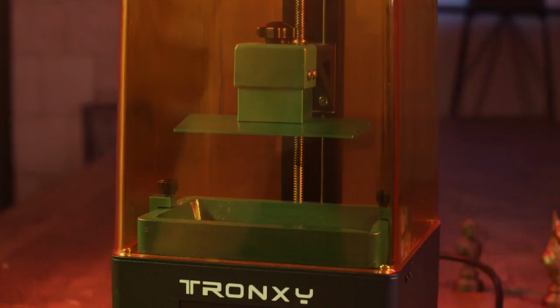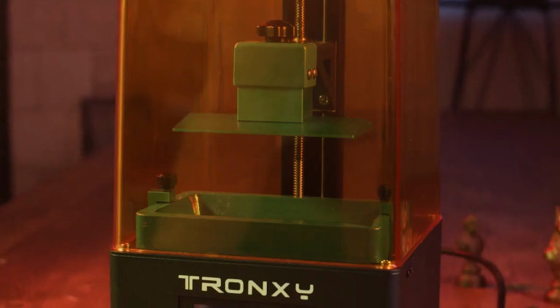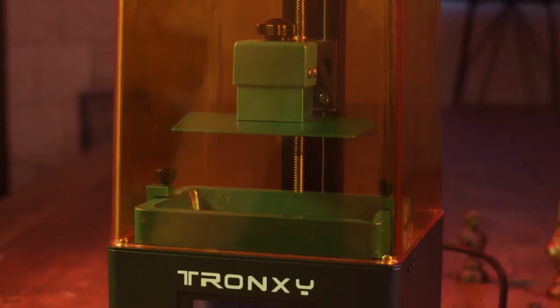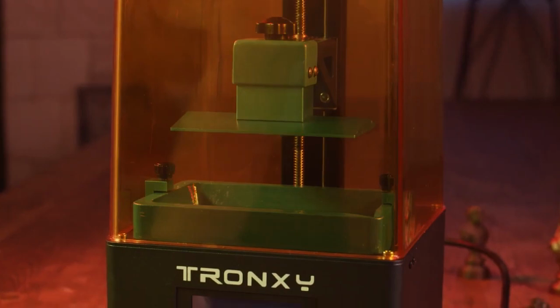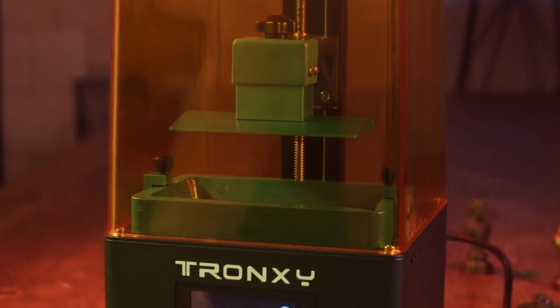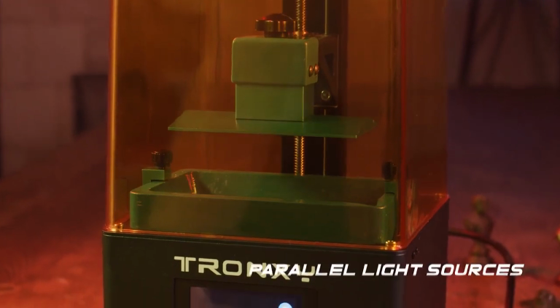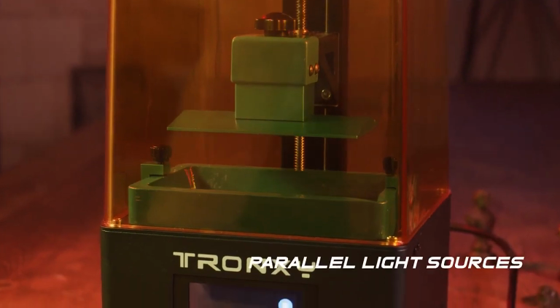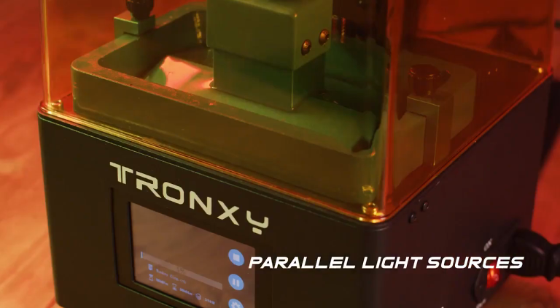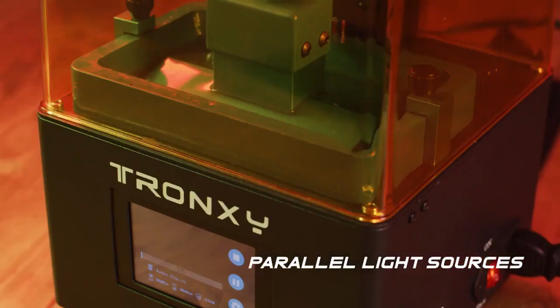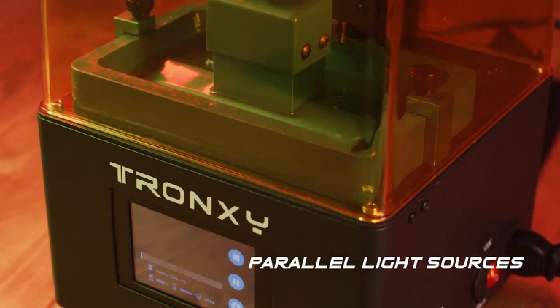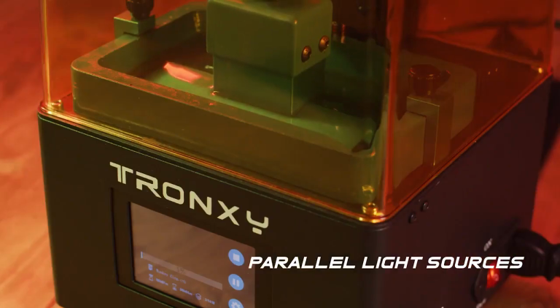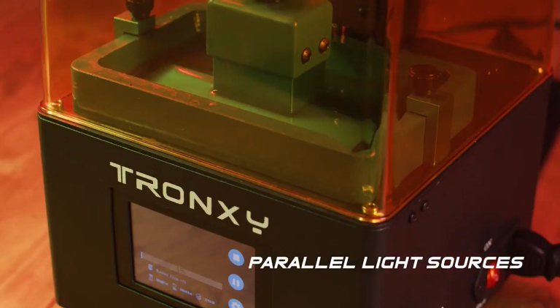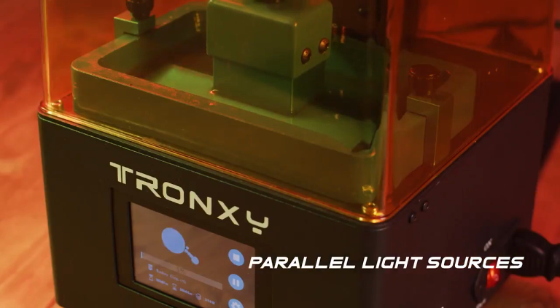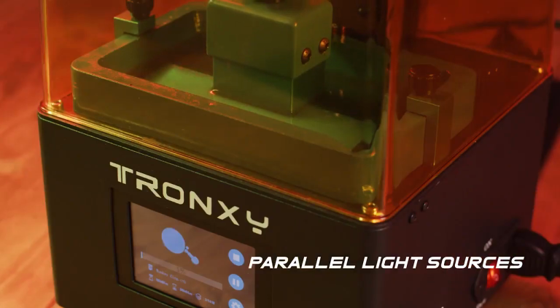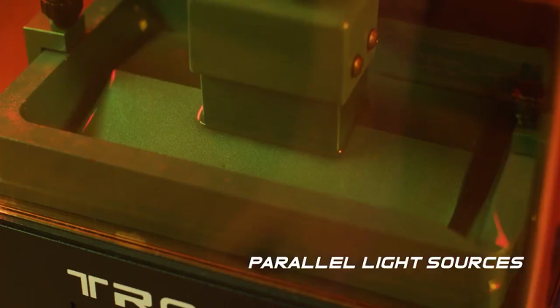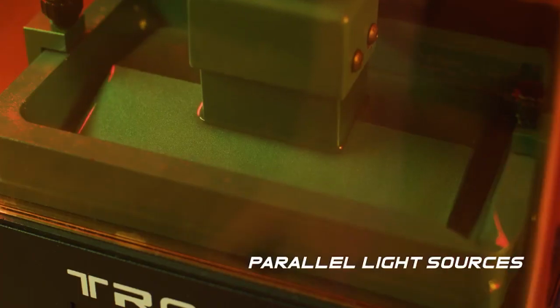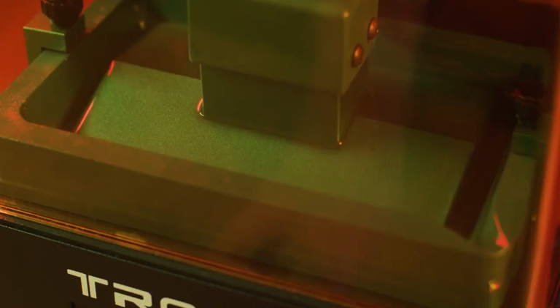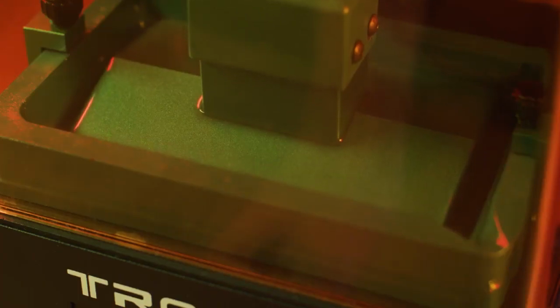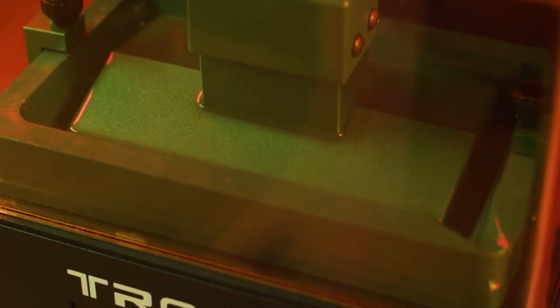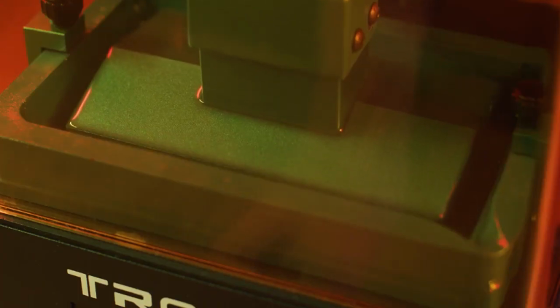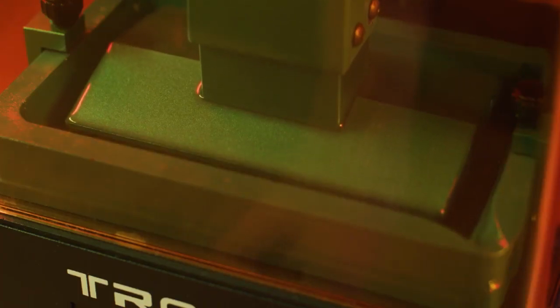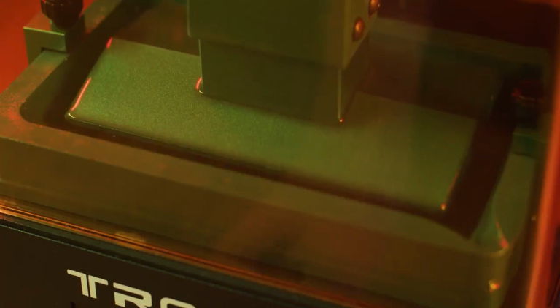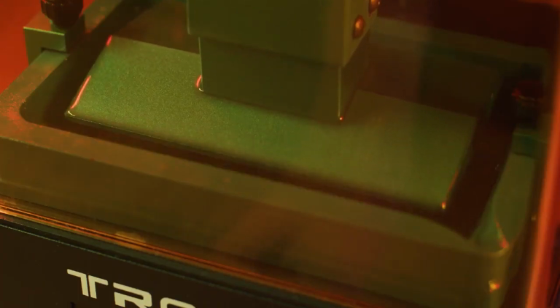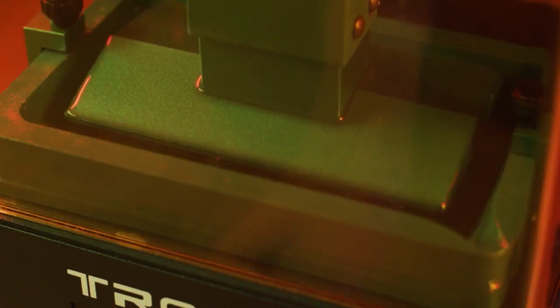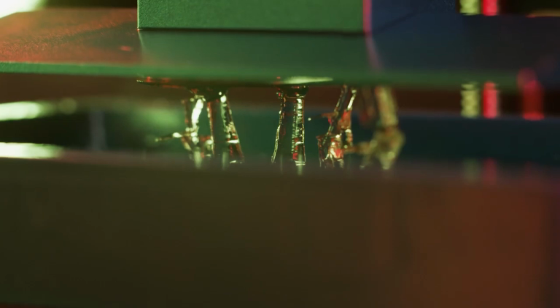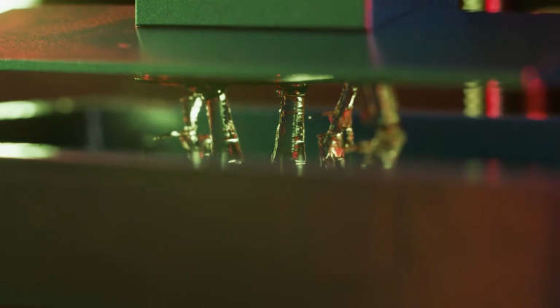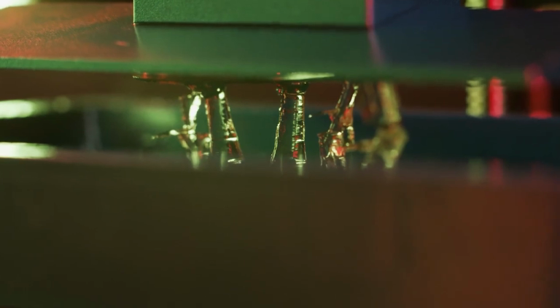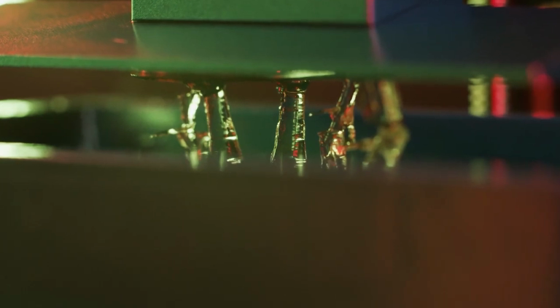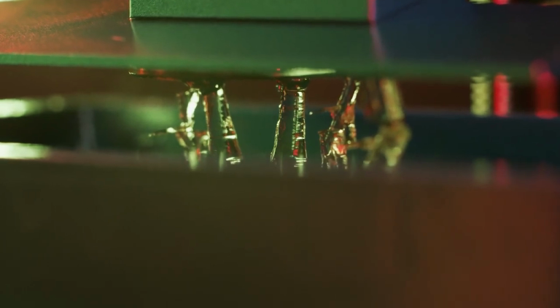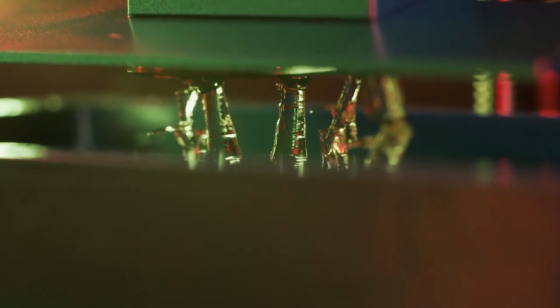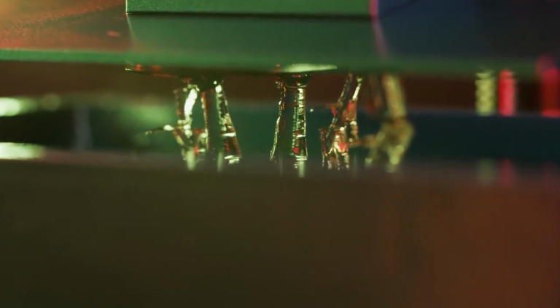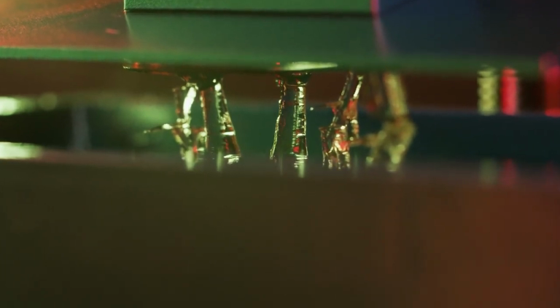TronCe Mini is equipped with parallel light sources that ensure that the UV light is evenly distributed and avoids uneven light source distribution issues.